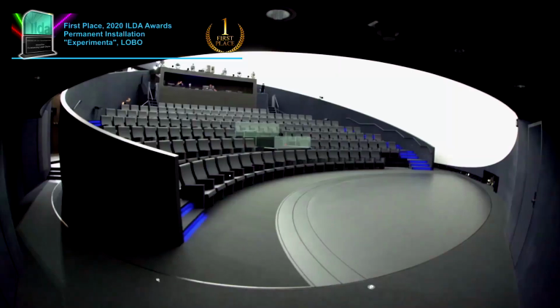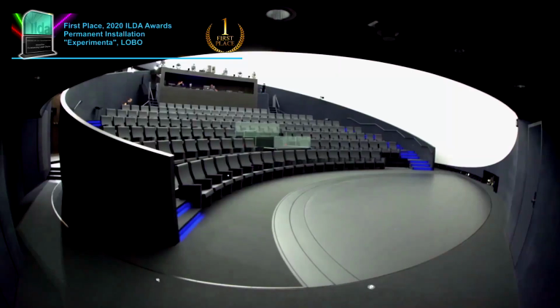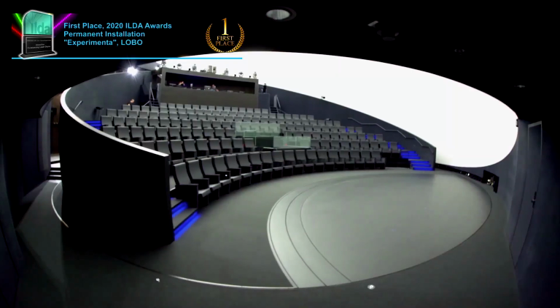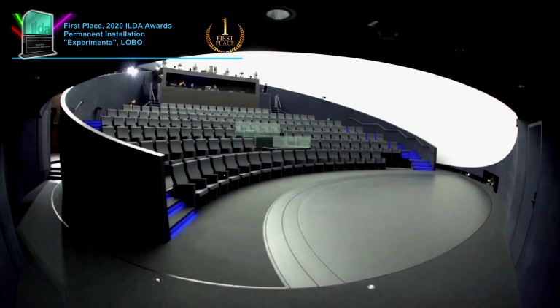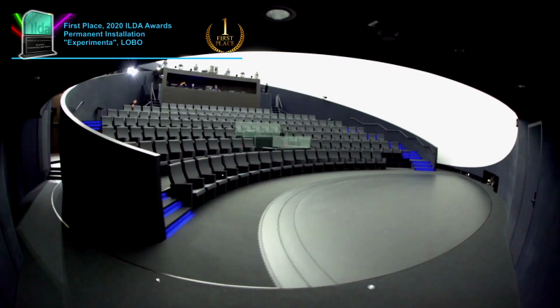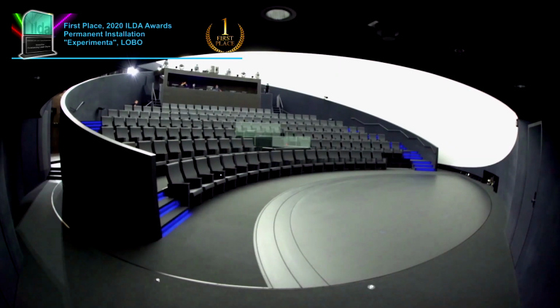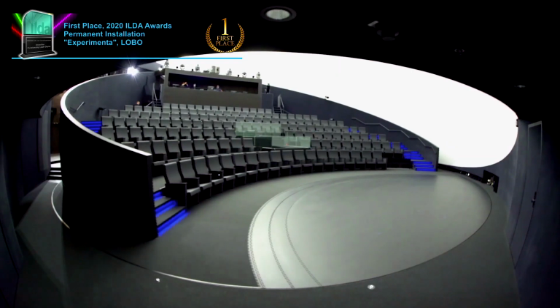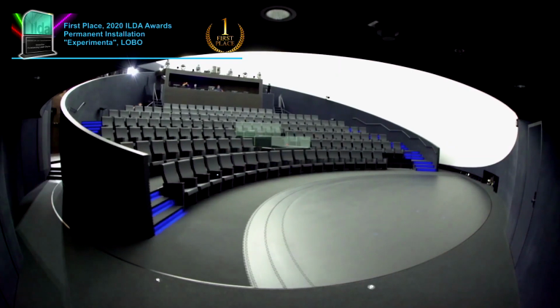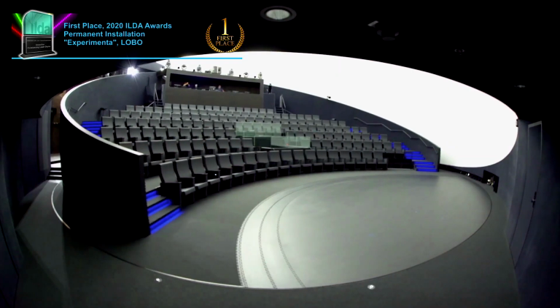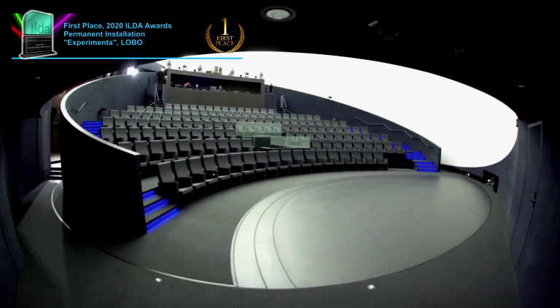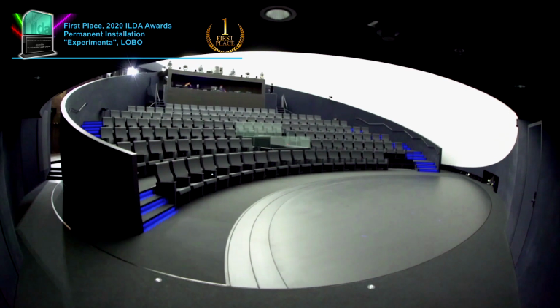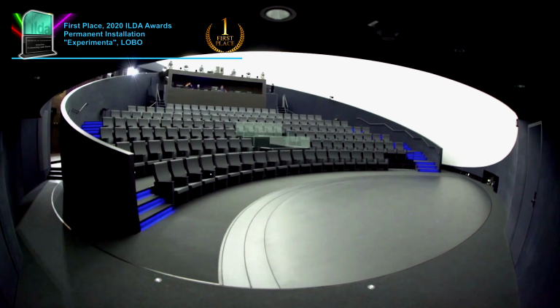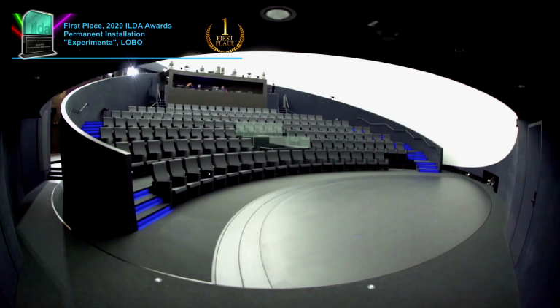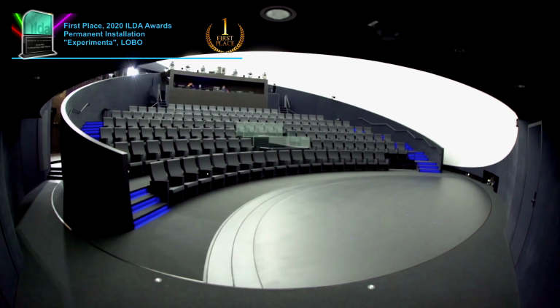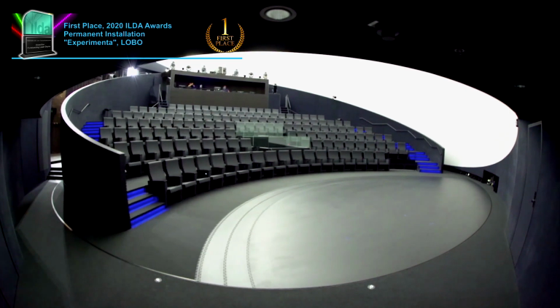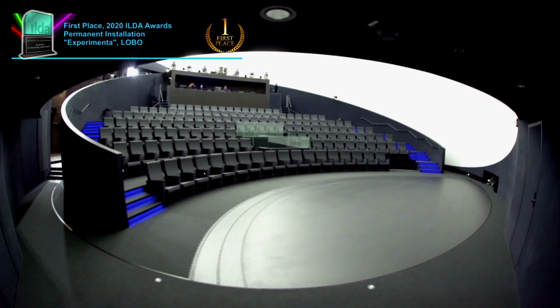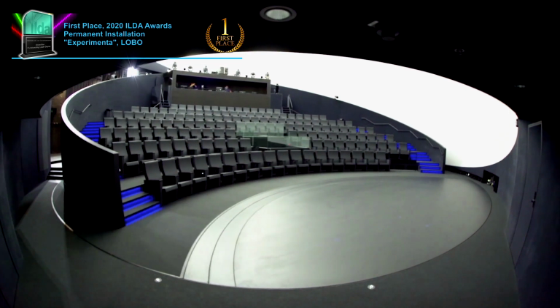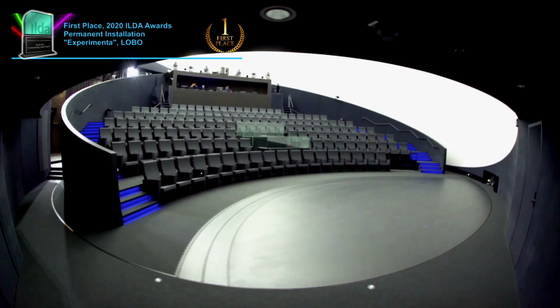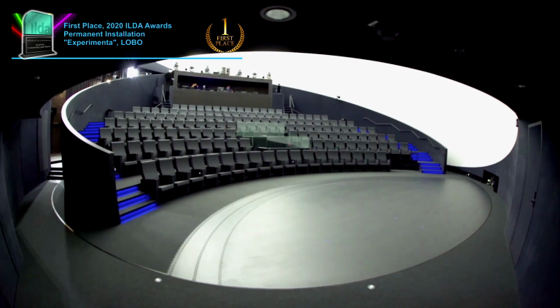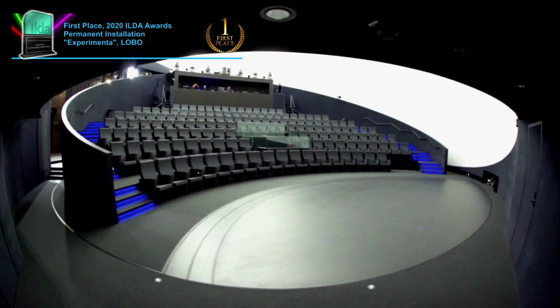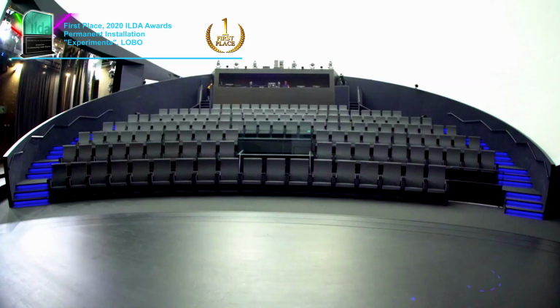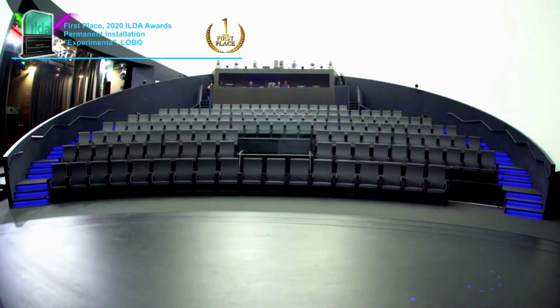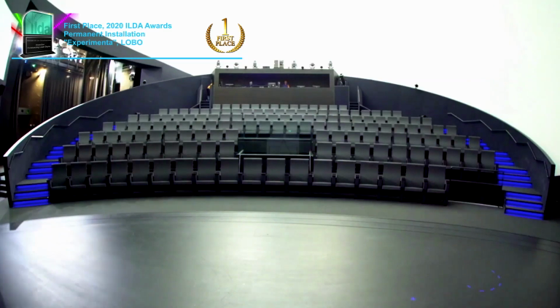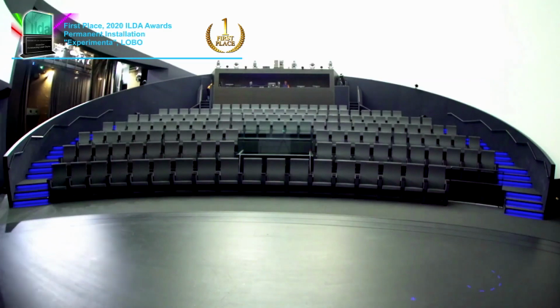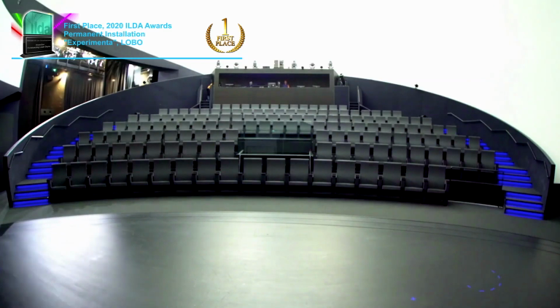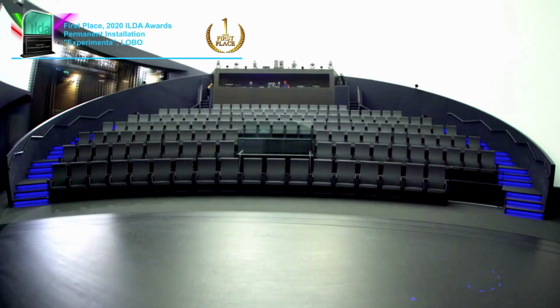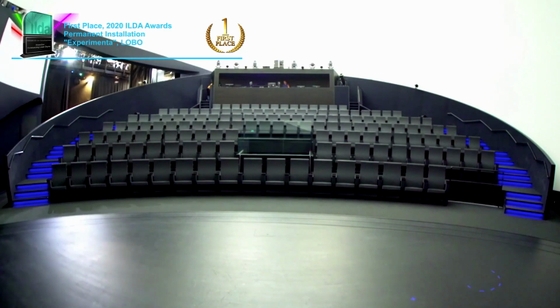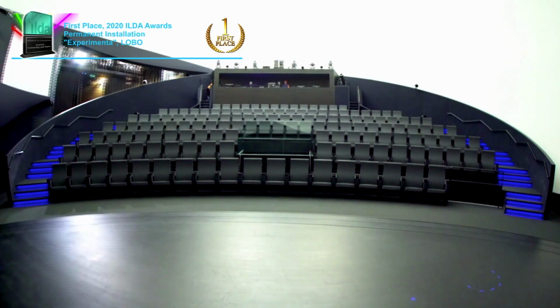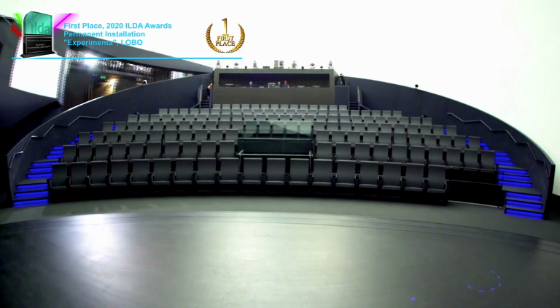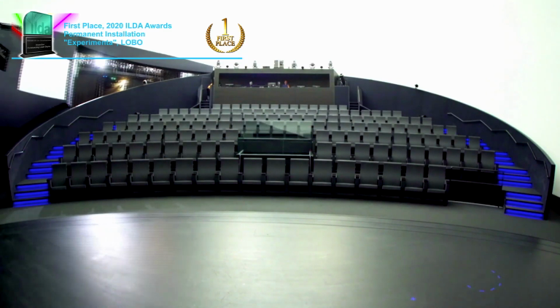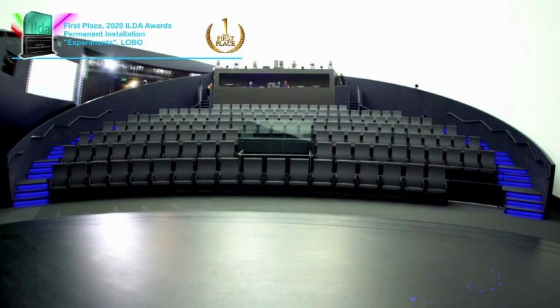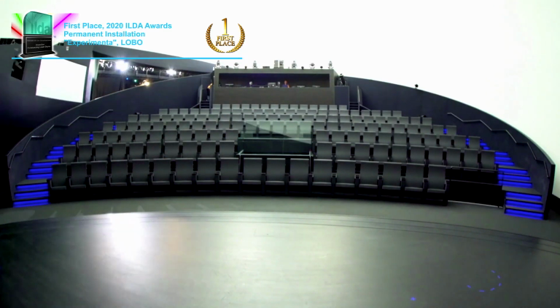The revolving audience area has a convenient stage in front for a variety of presentations.